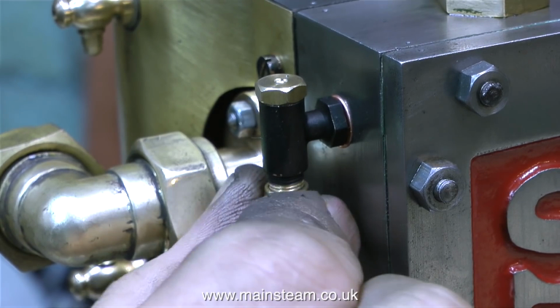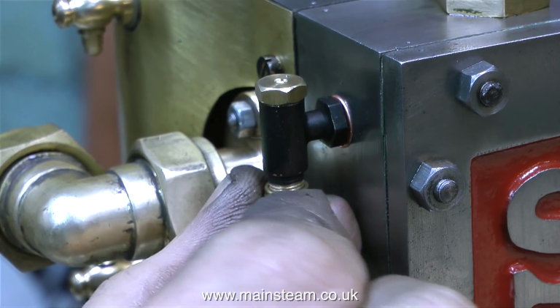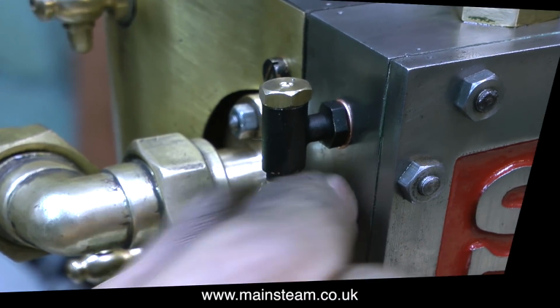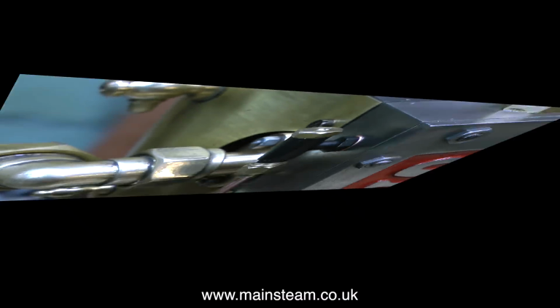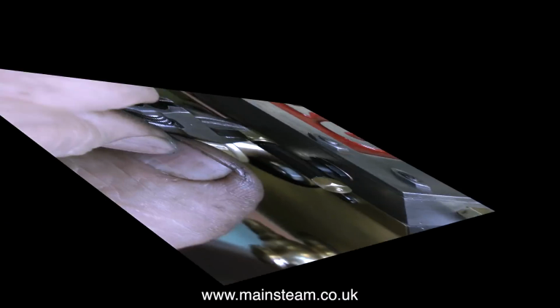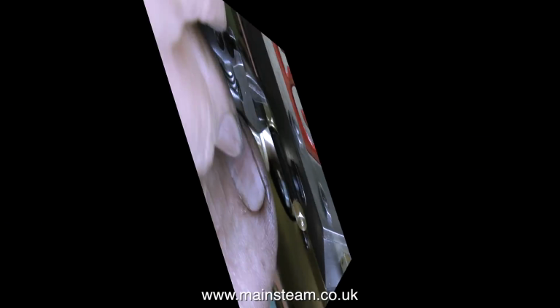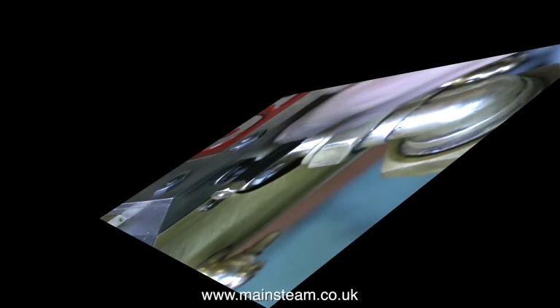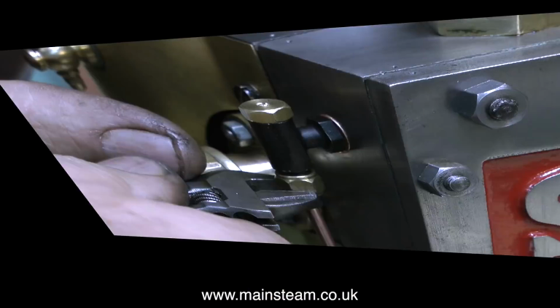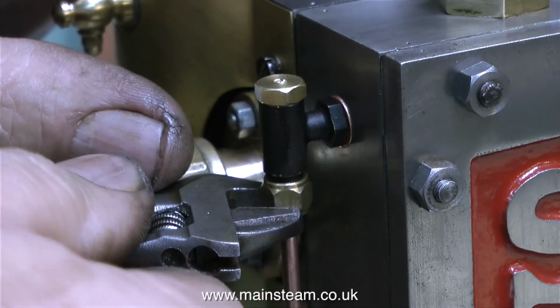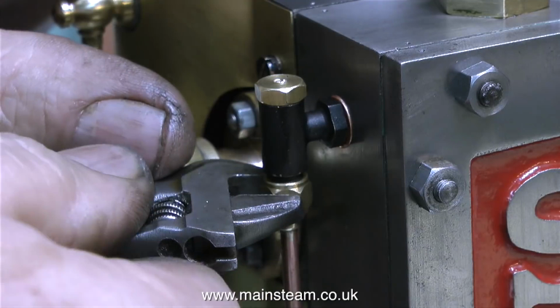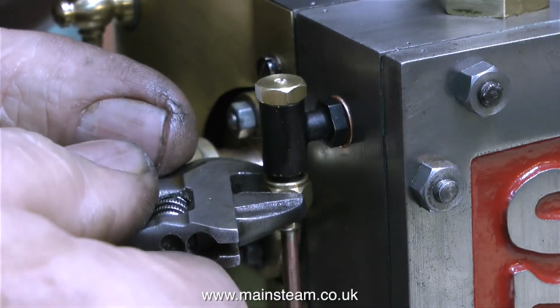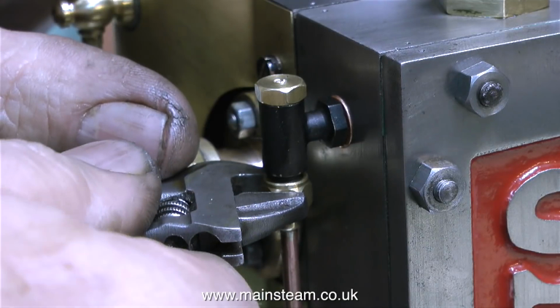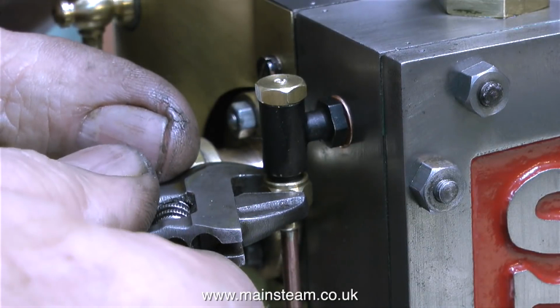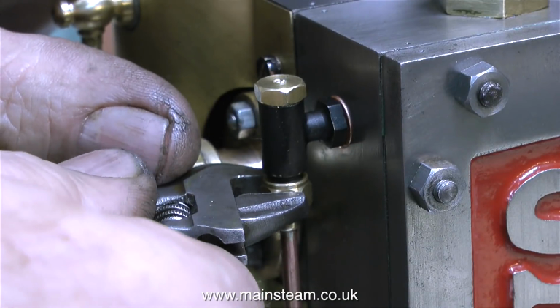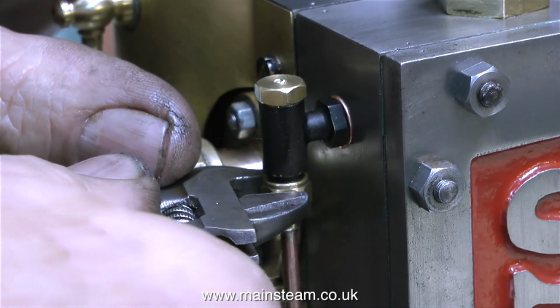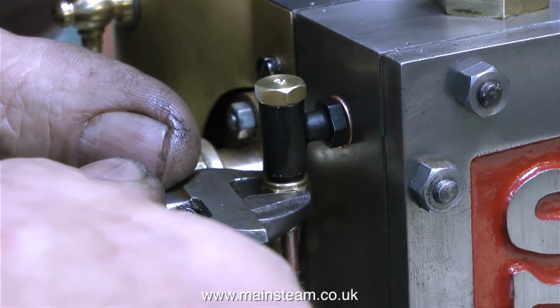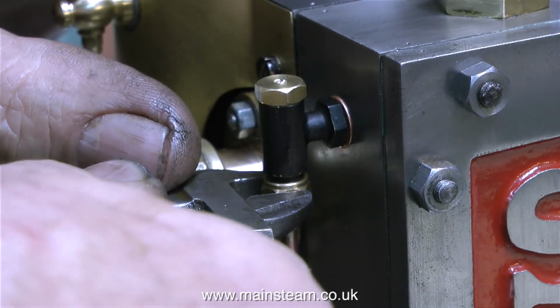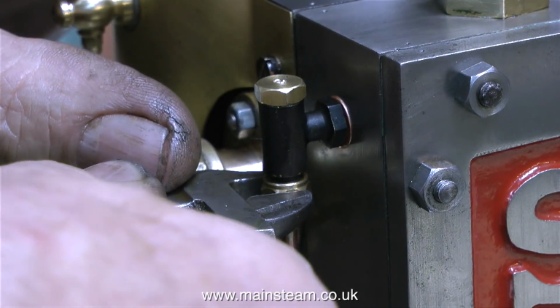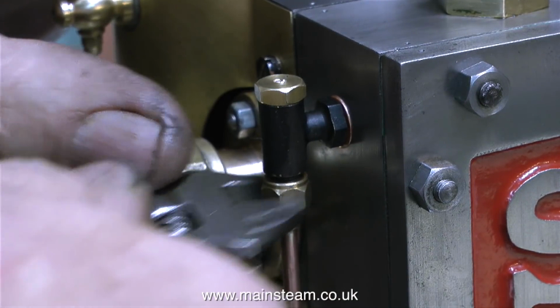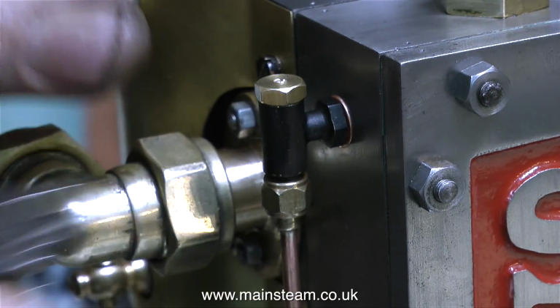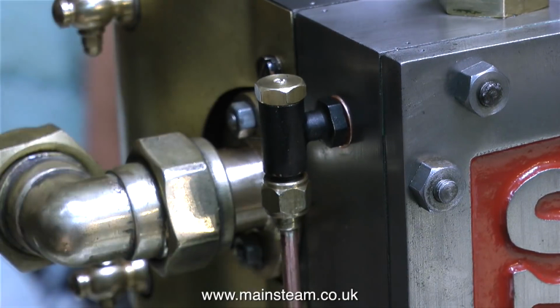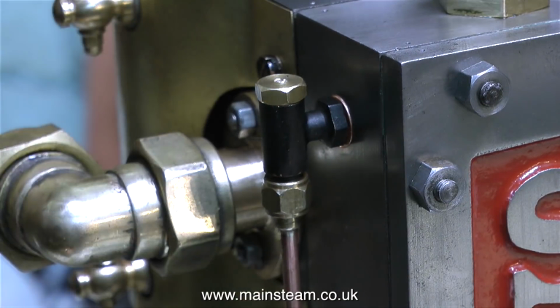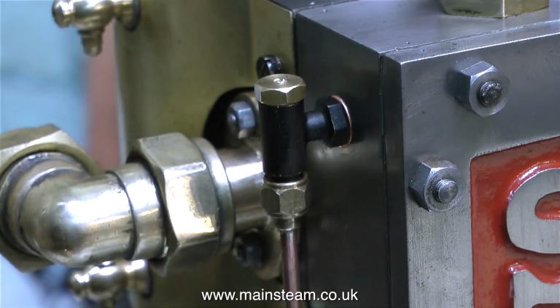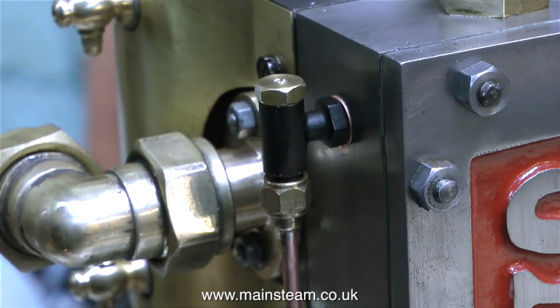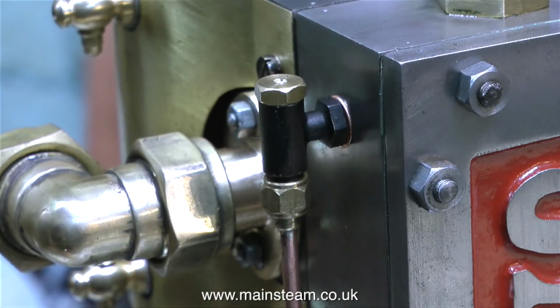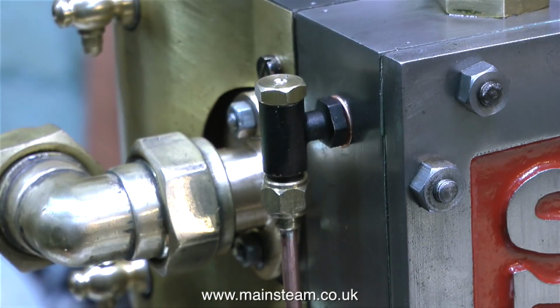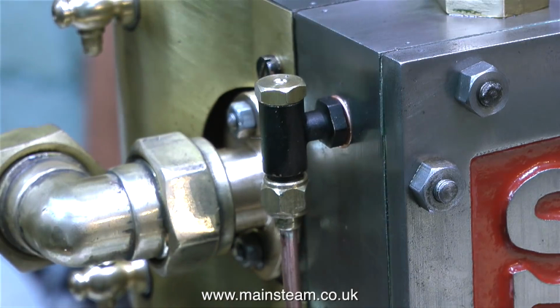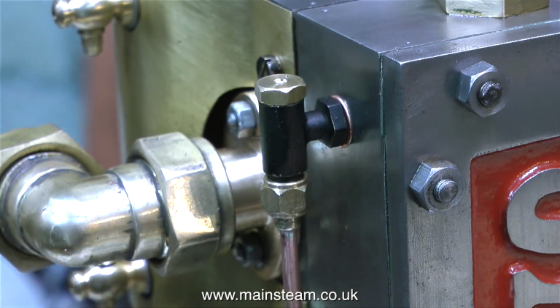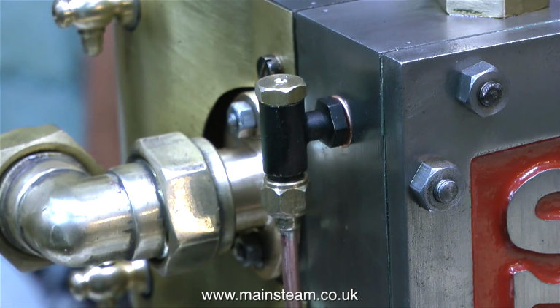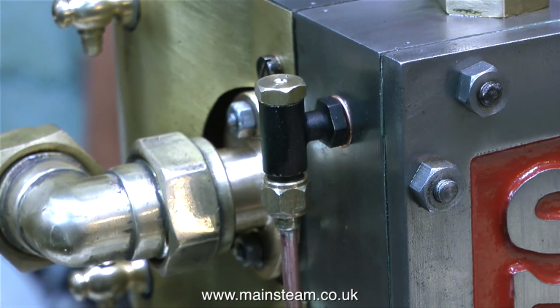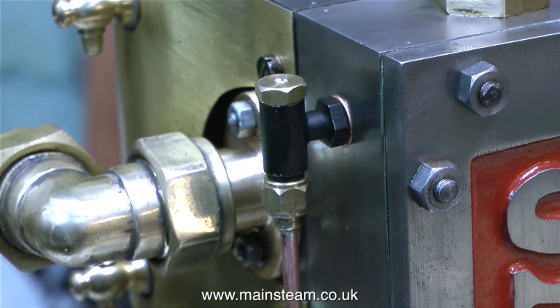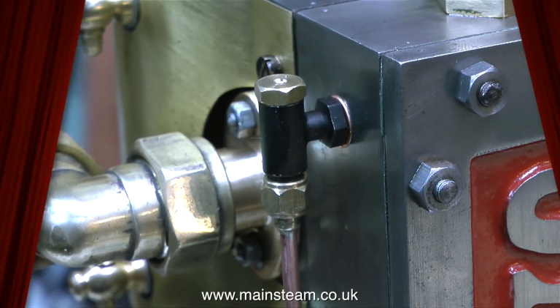And that's it for now. Thanks for watching and I hope you found it useful. I'll just leave you with the engine running so you can see the oil pump working.